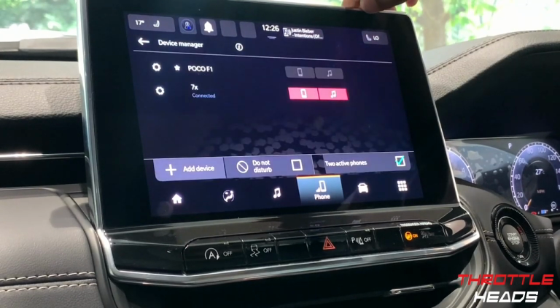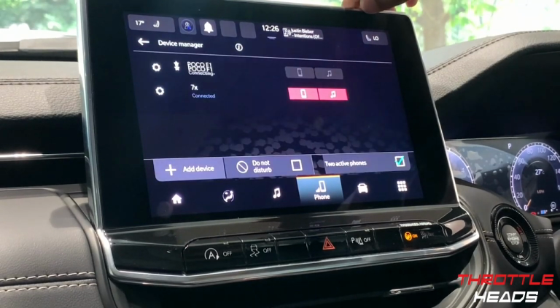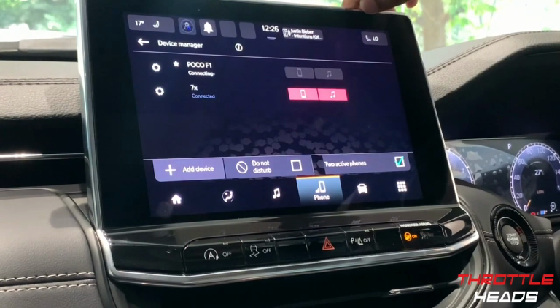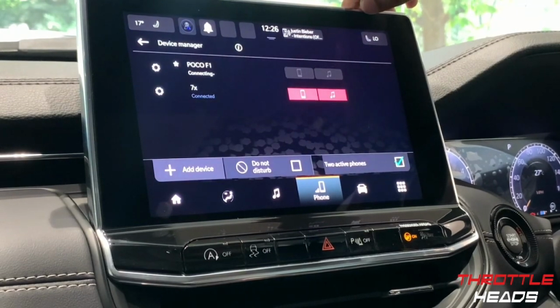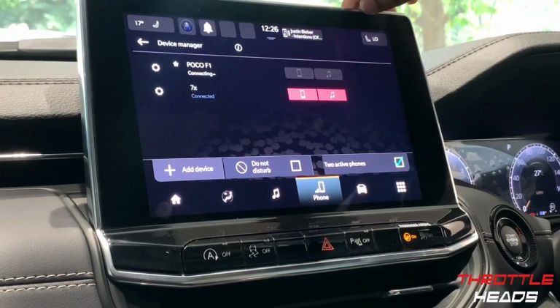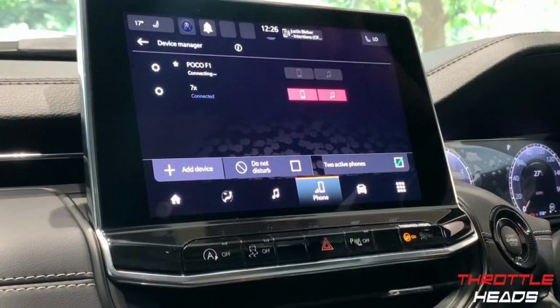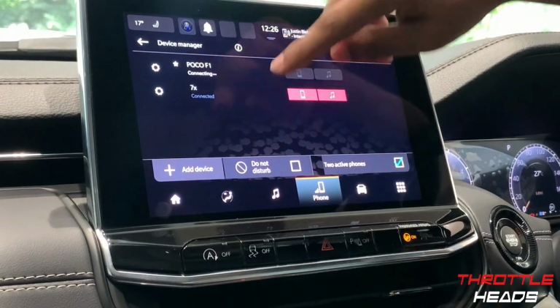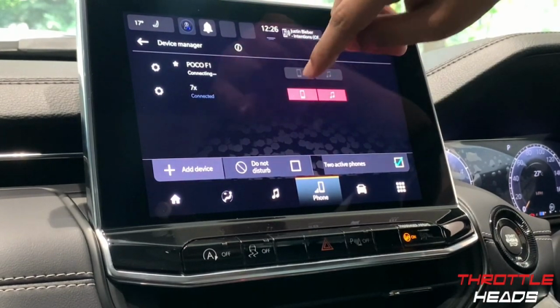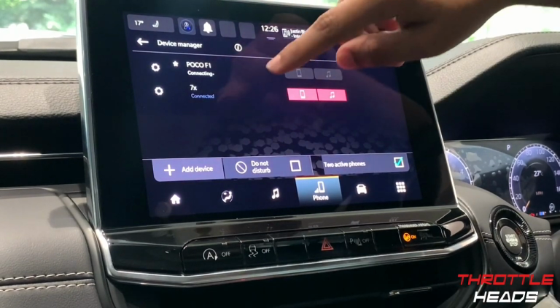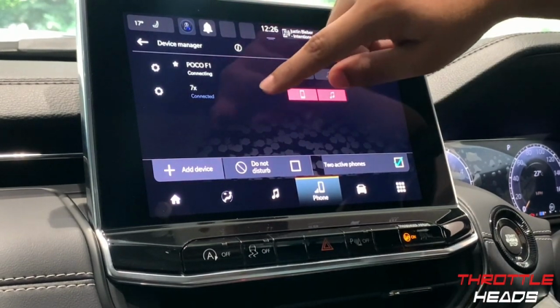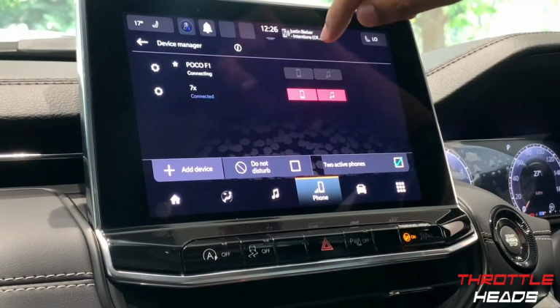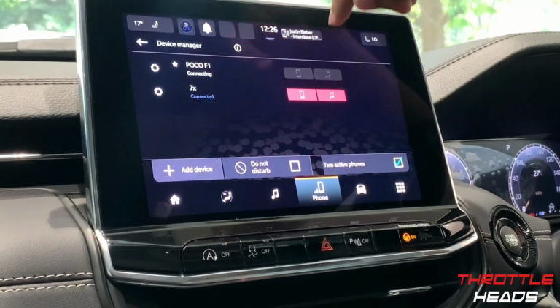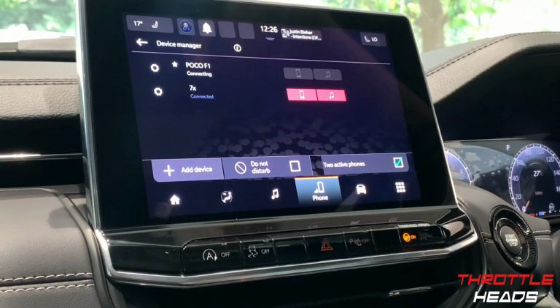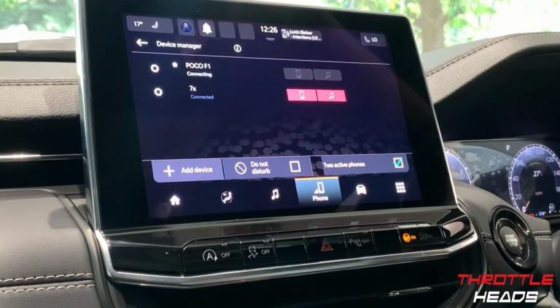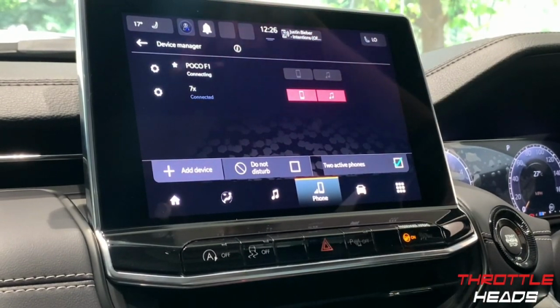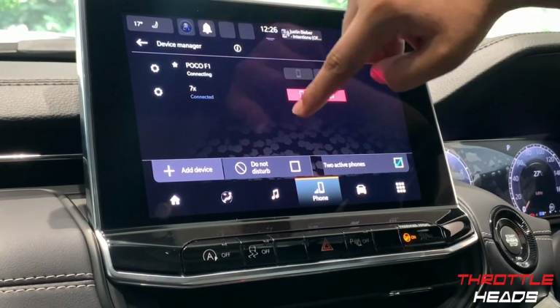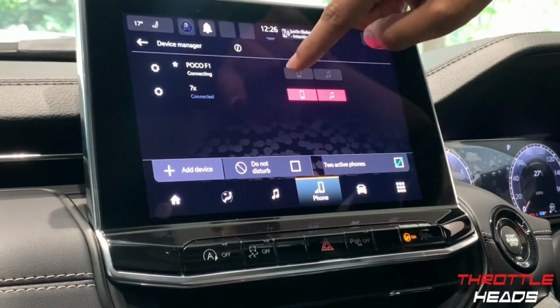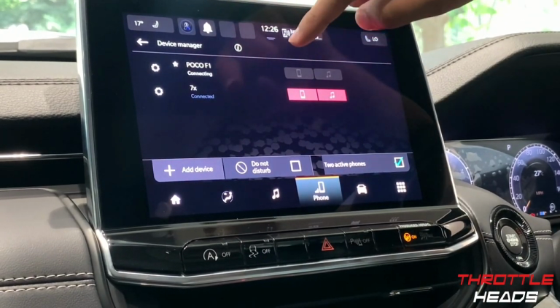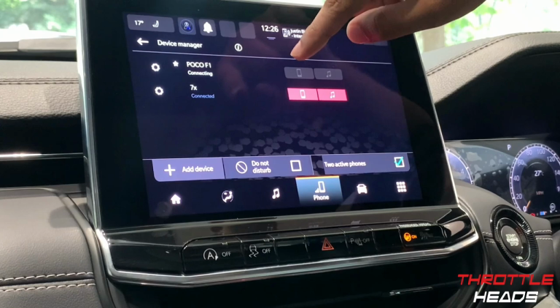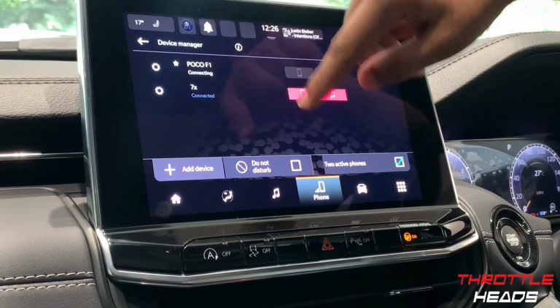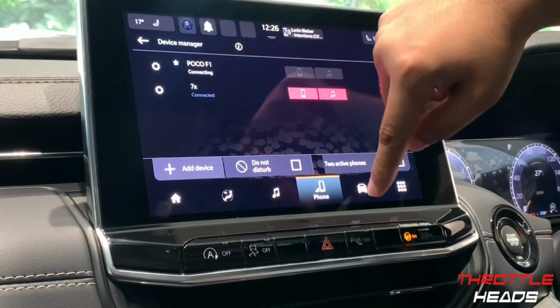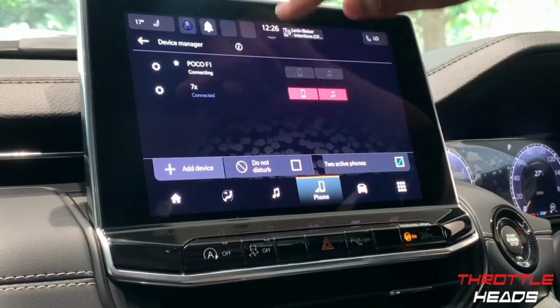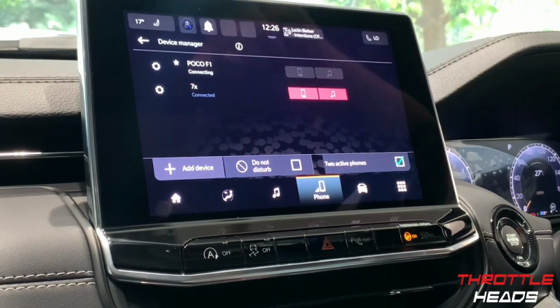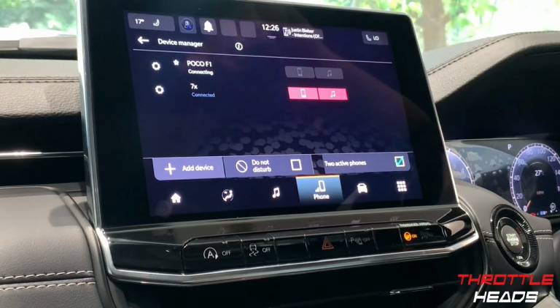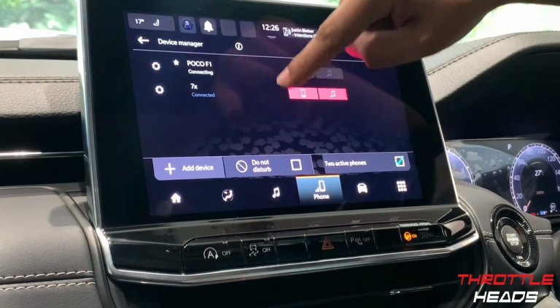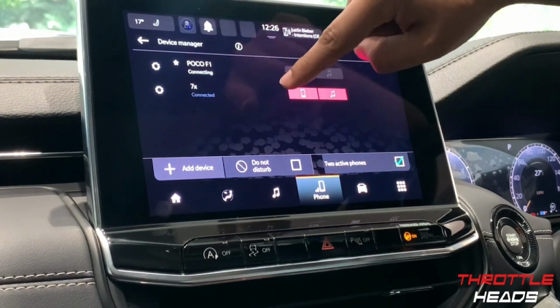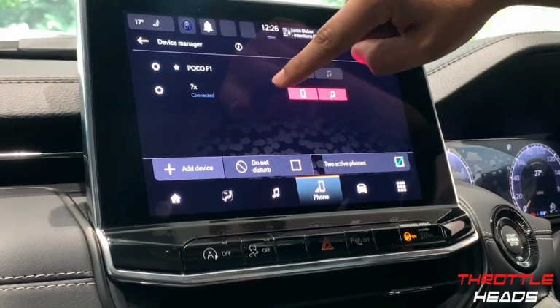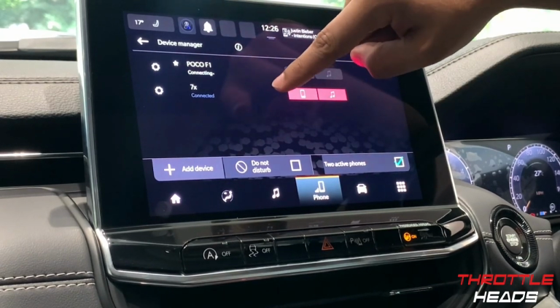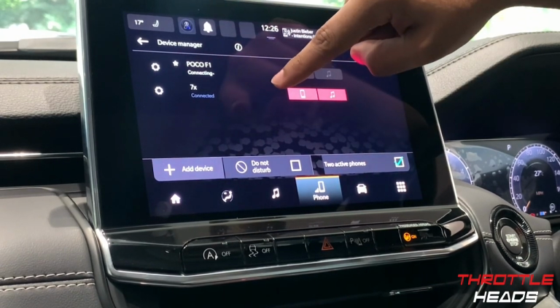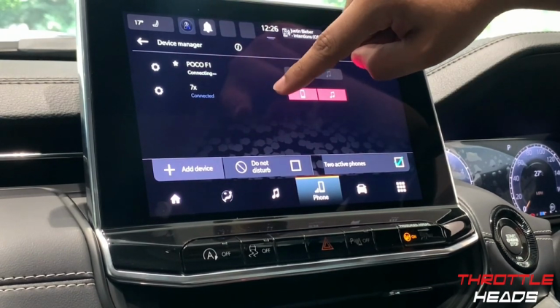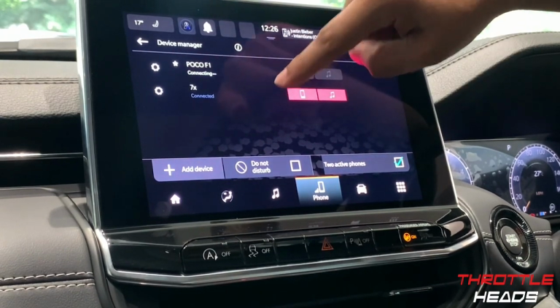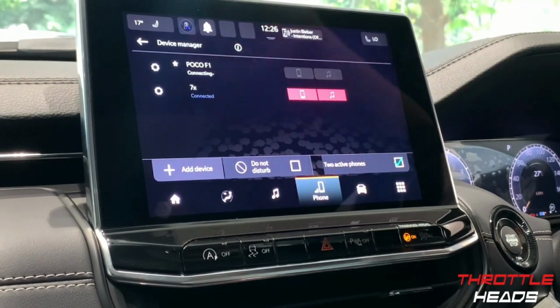Then let's head to the next menu, which is the Phone menu. Since my phone is connected via Bluetooth, everything will be shown here.